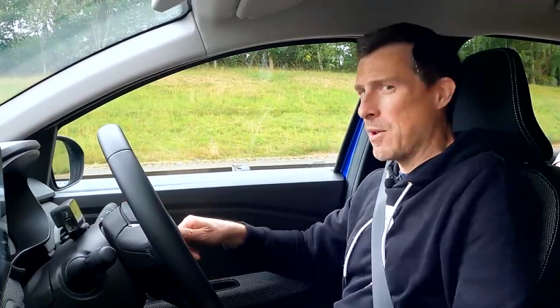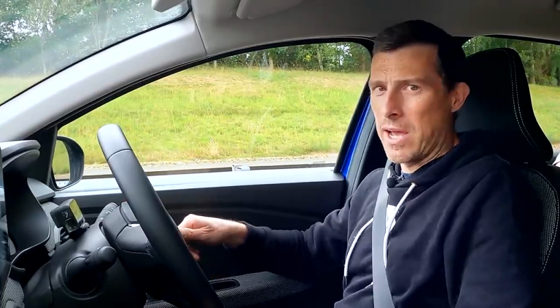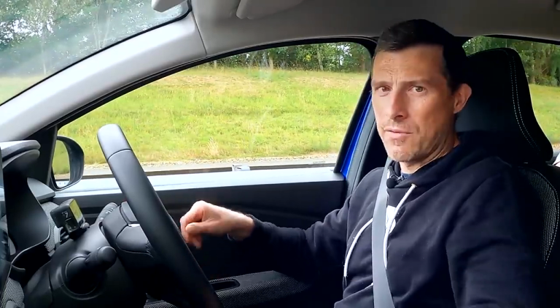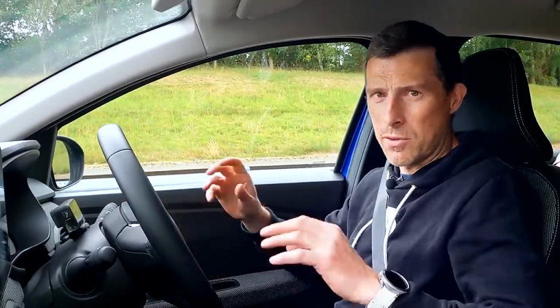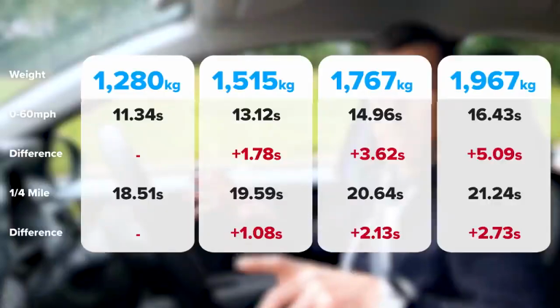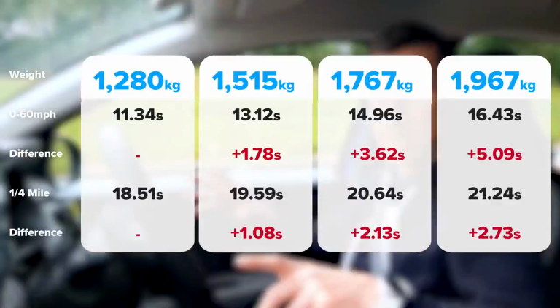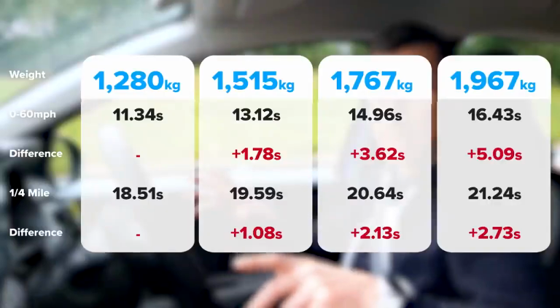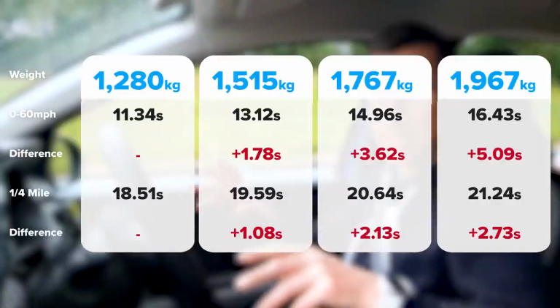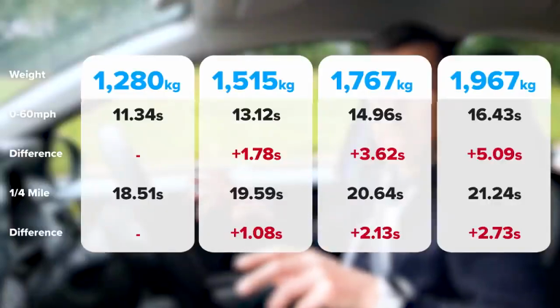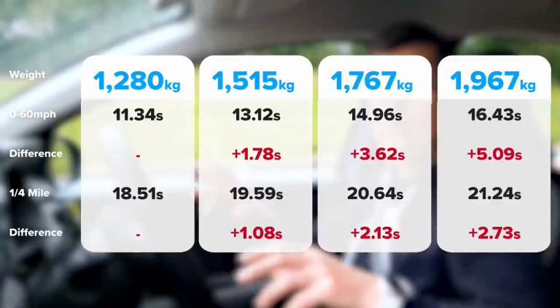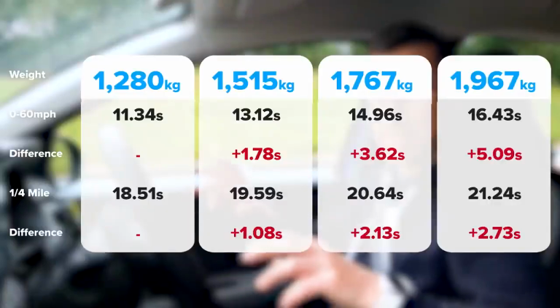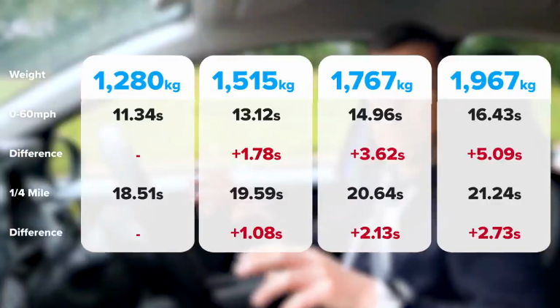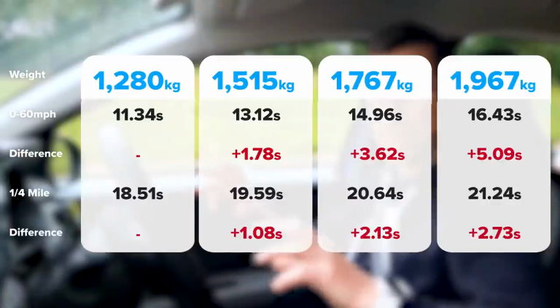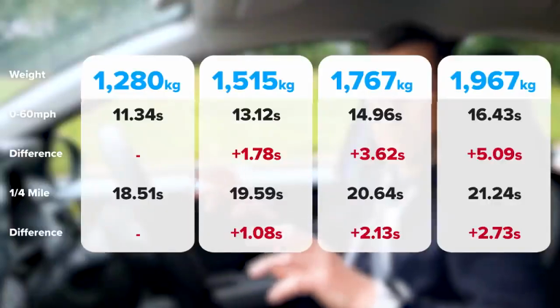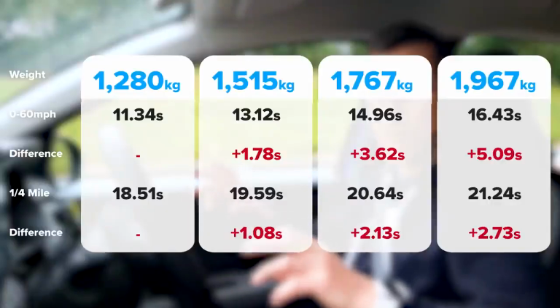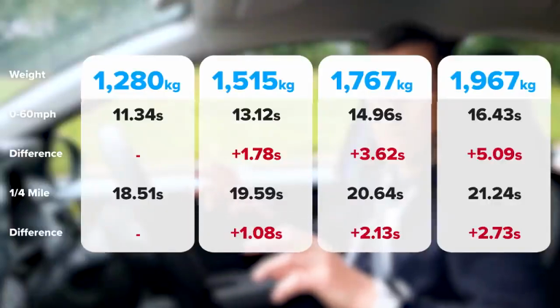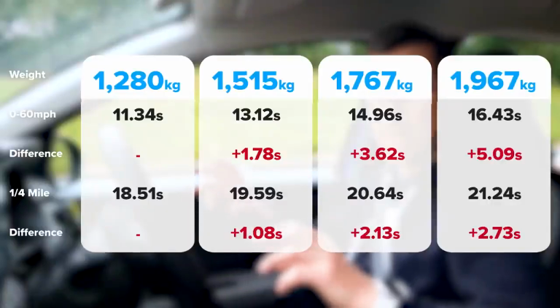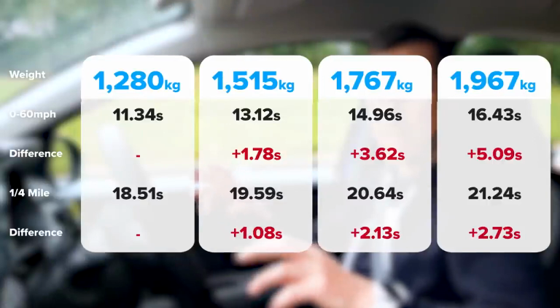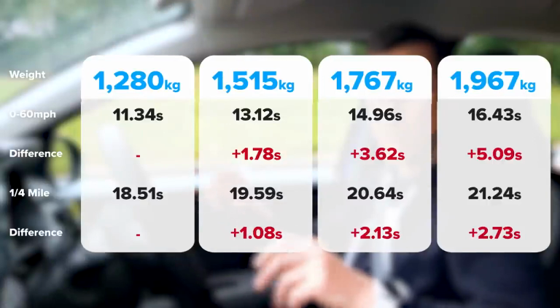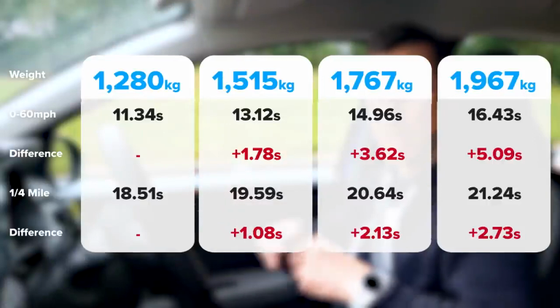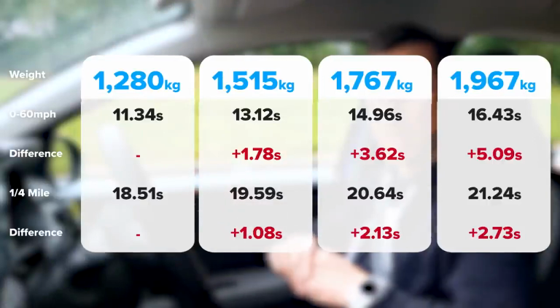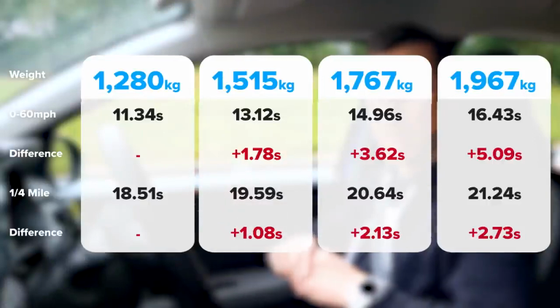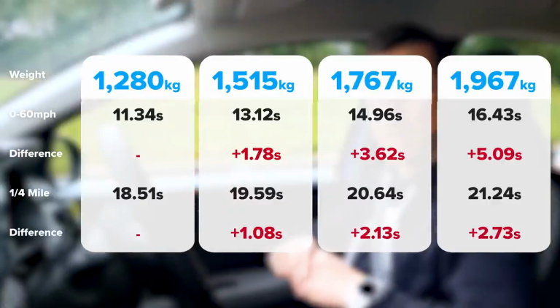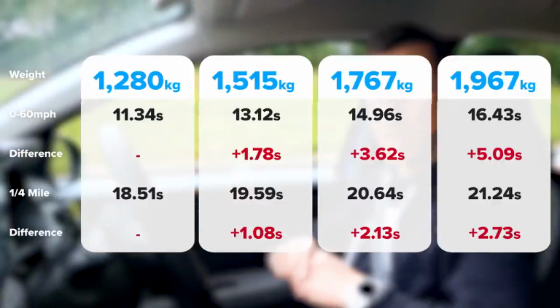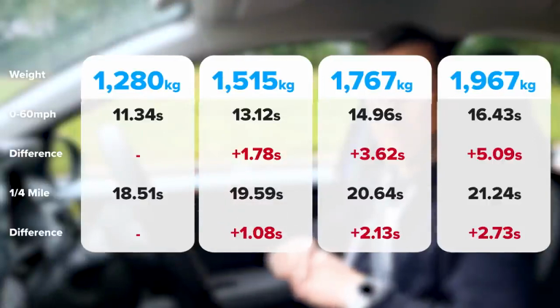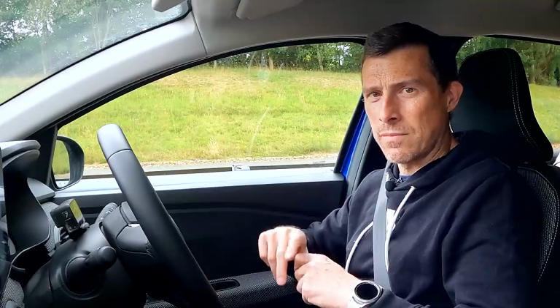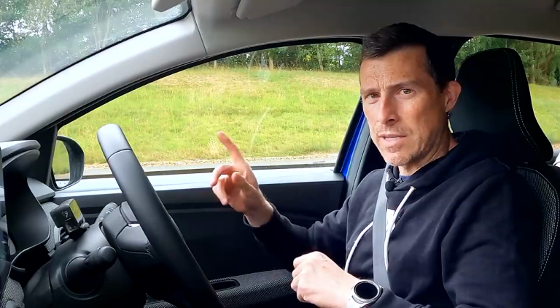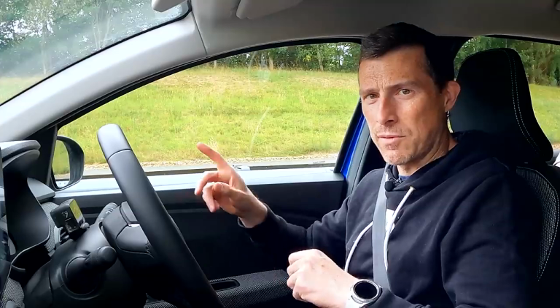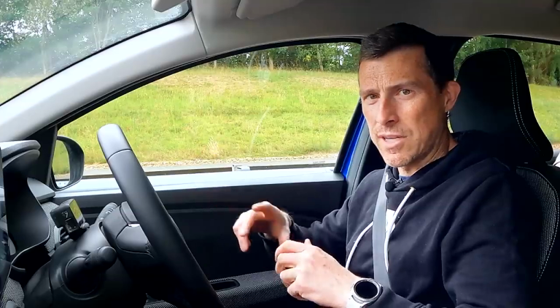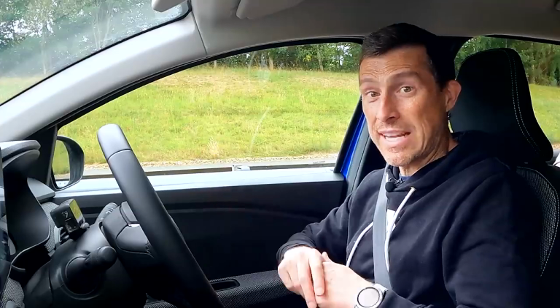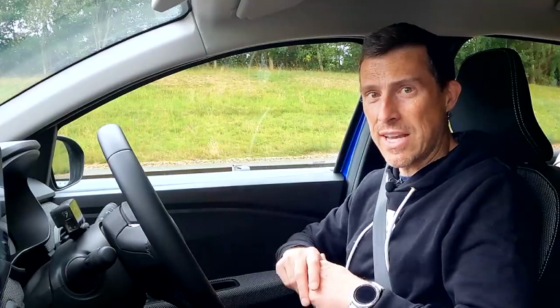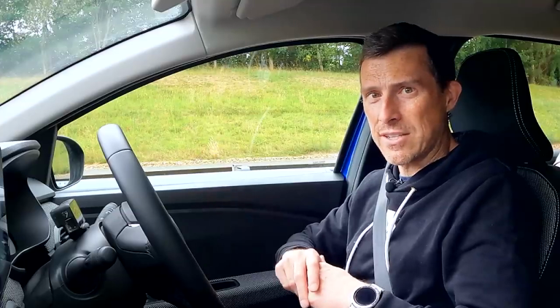If you pause the video now, you can see the different times we've got depending on the weight of the car. Now let's move on to the next test.